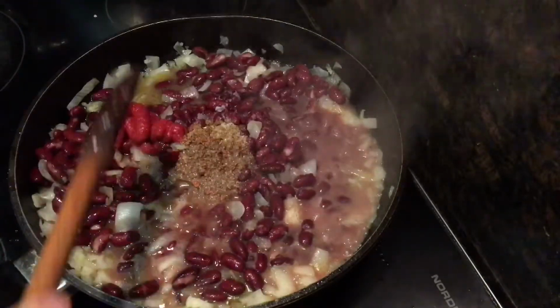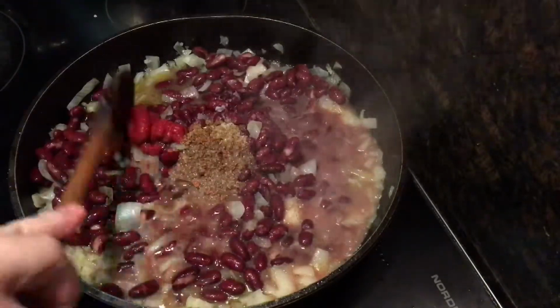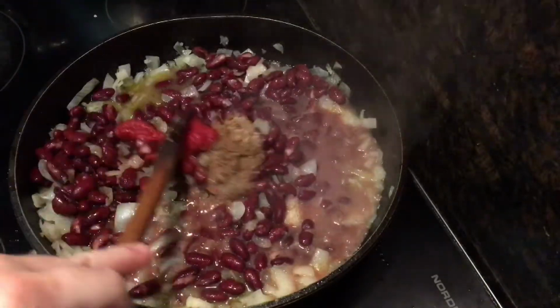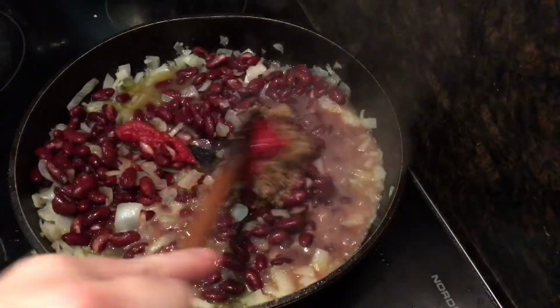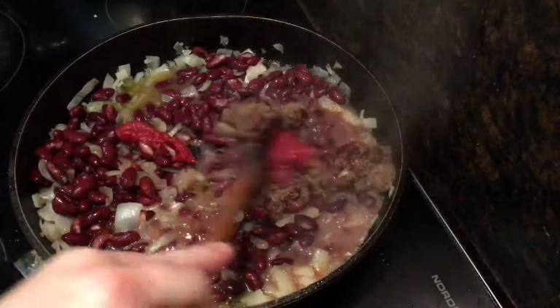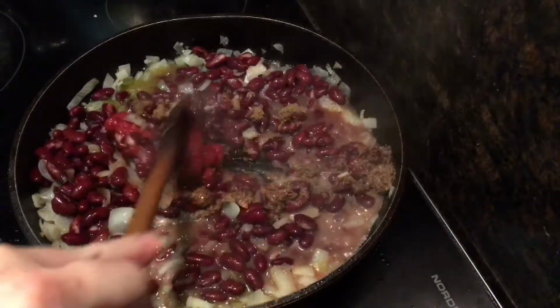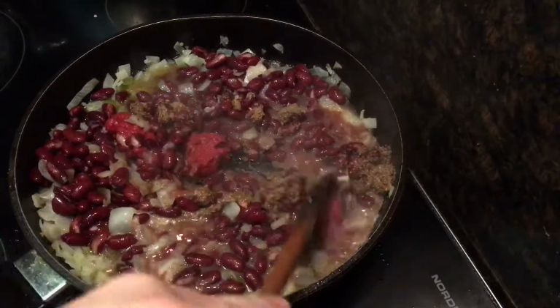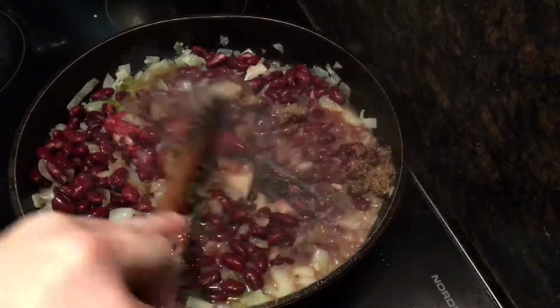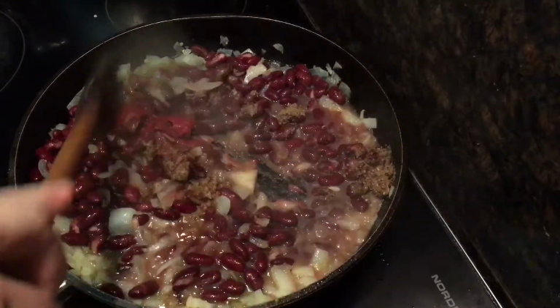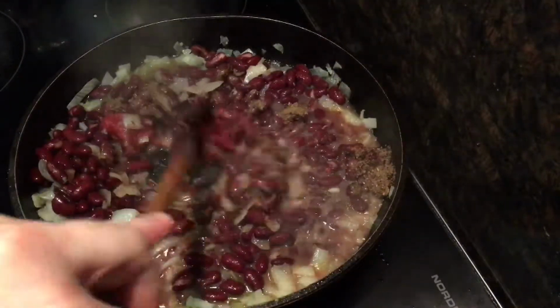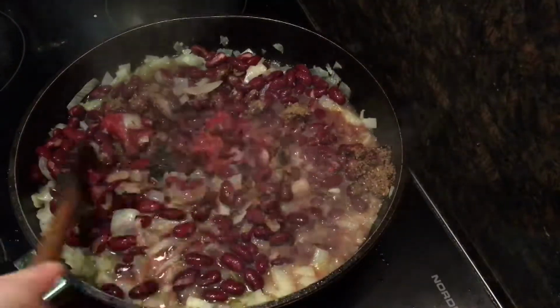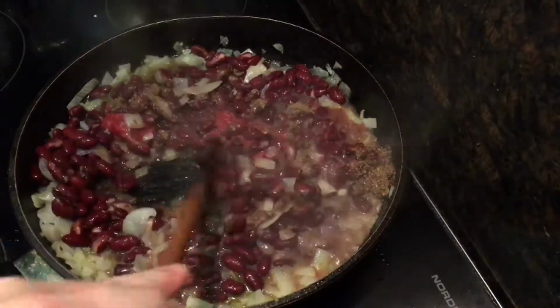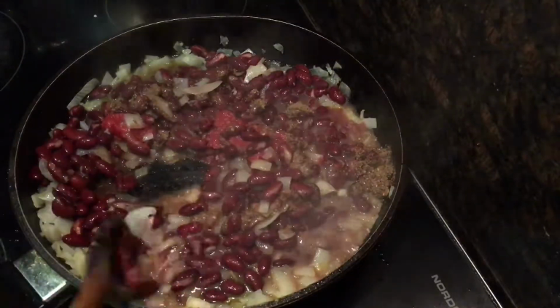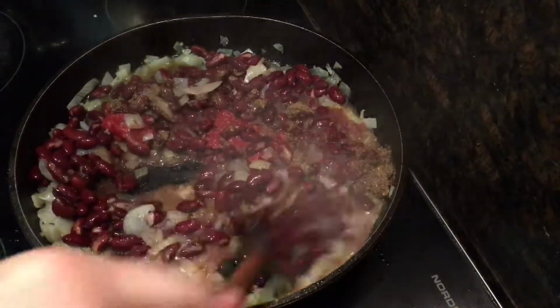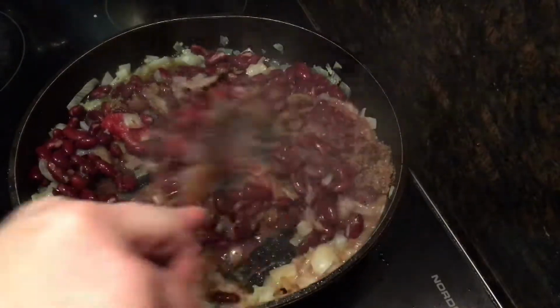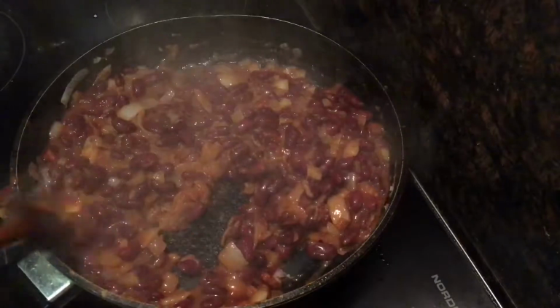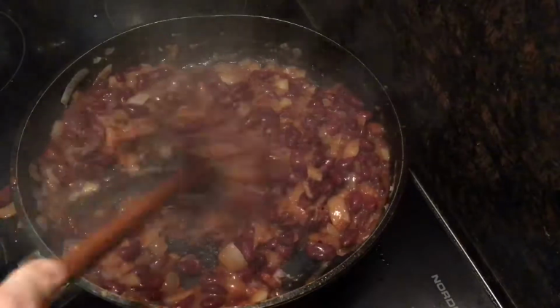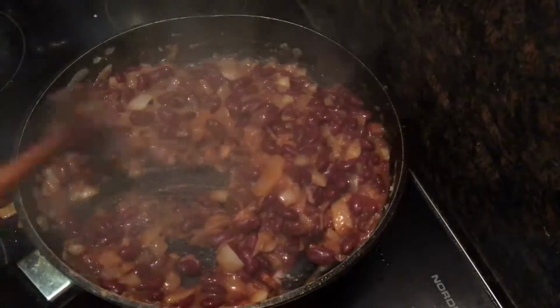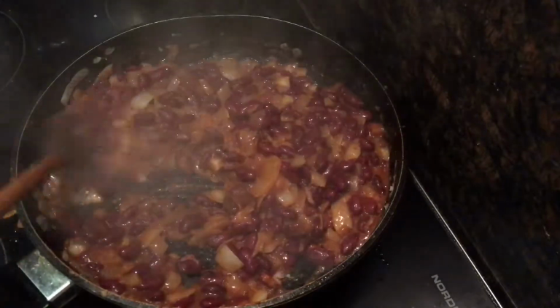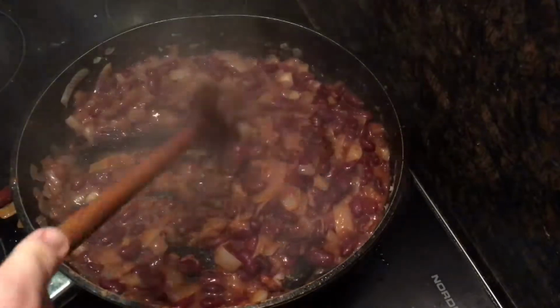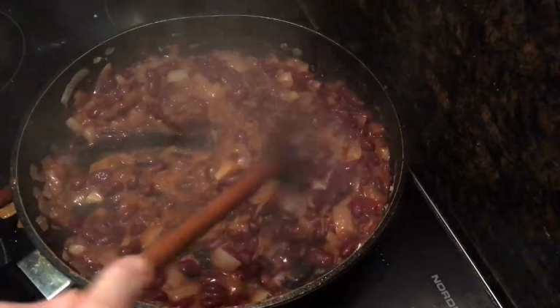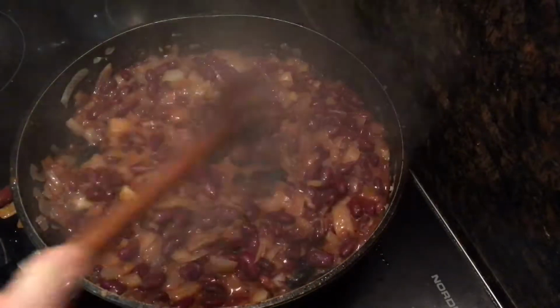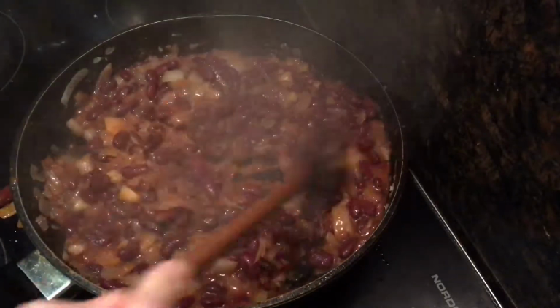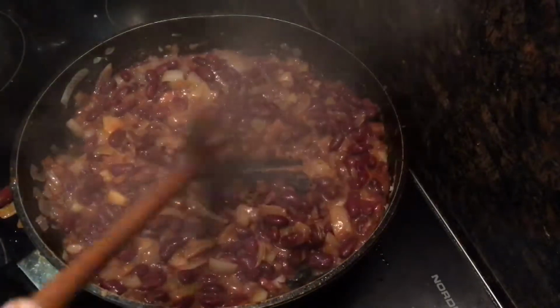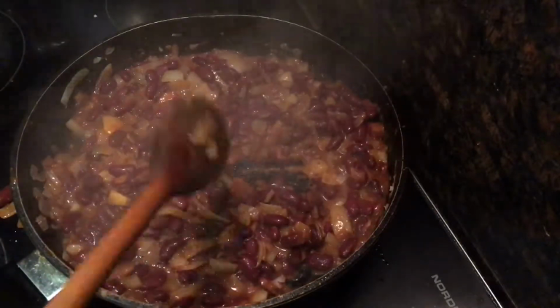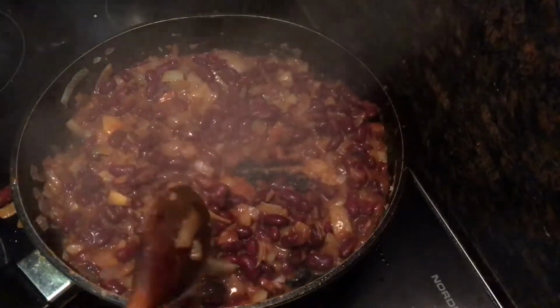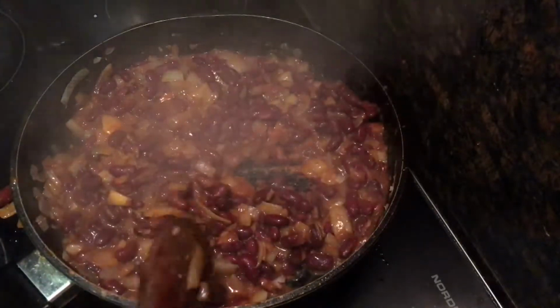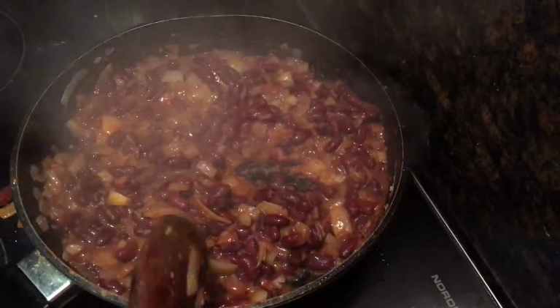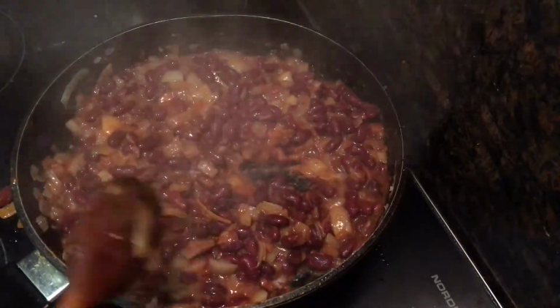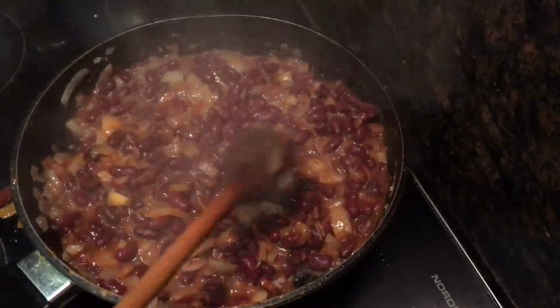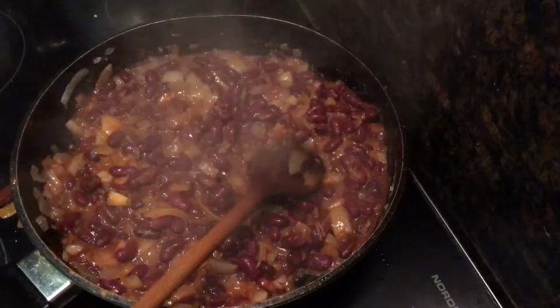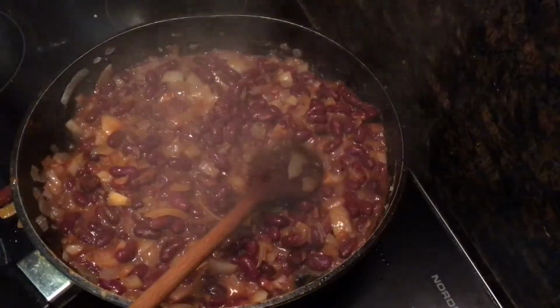Now stir it up really well and cook it for just a few minutes before you take it off the heat.